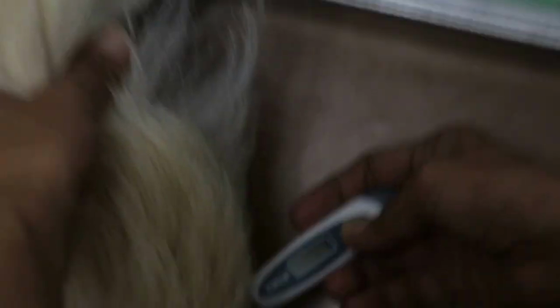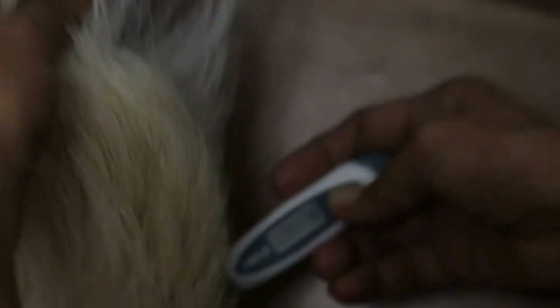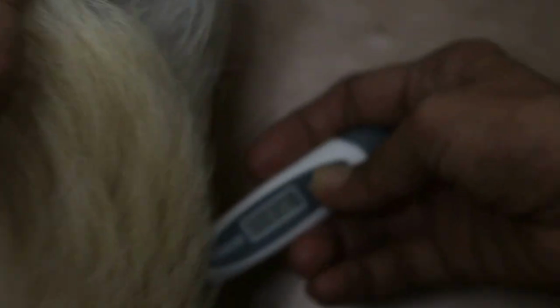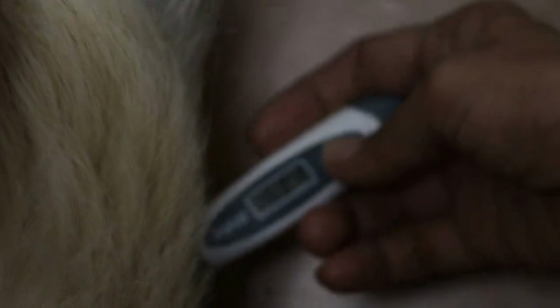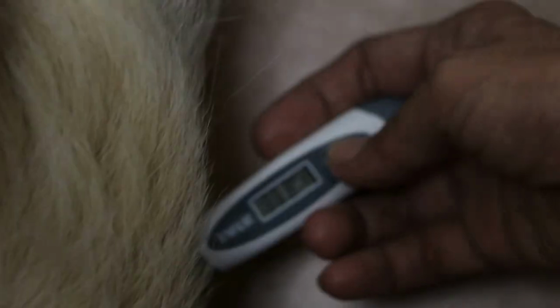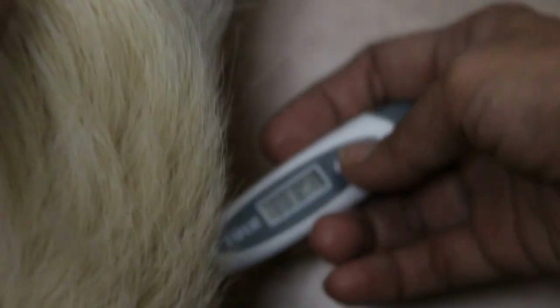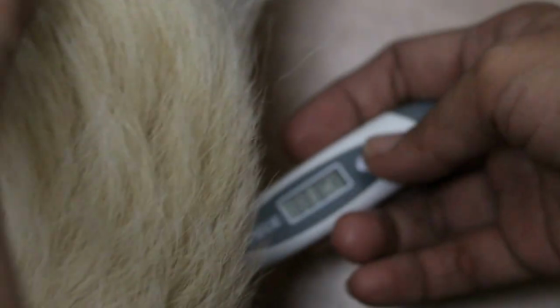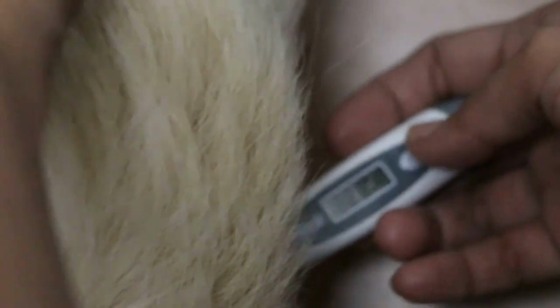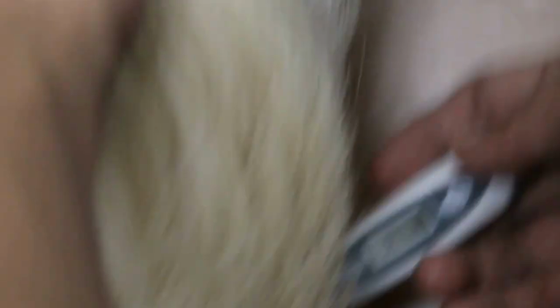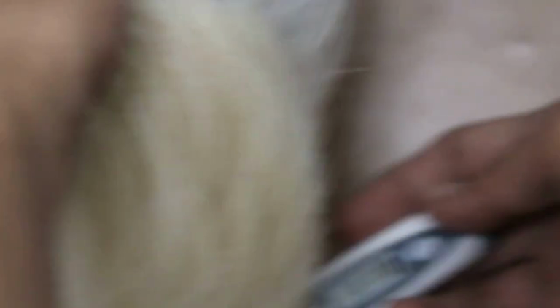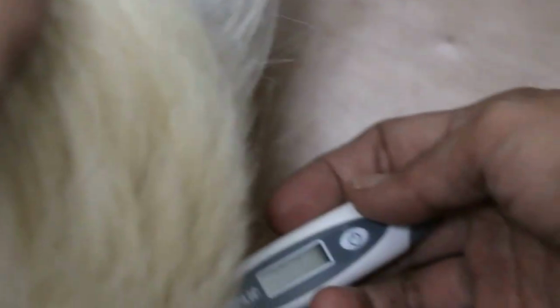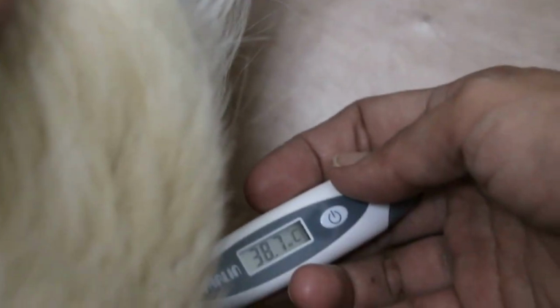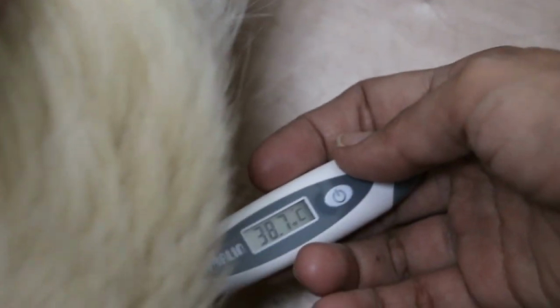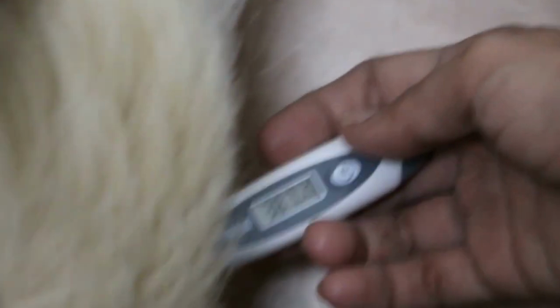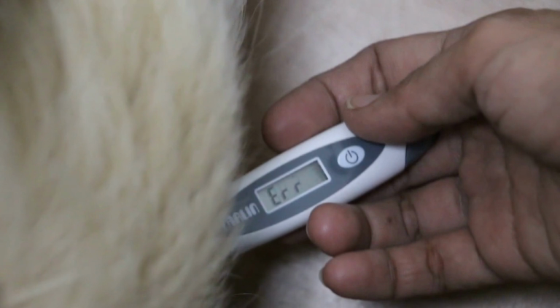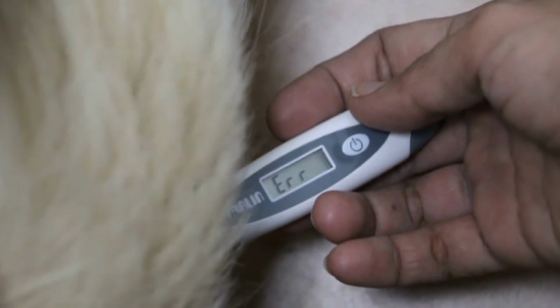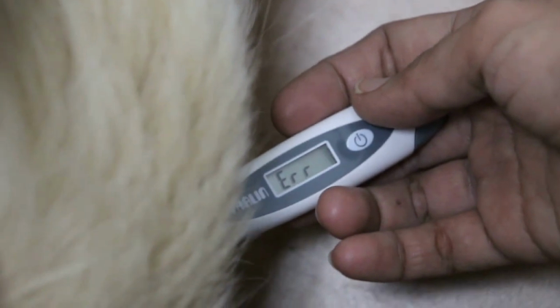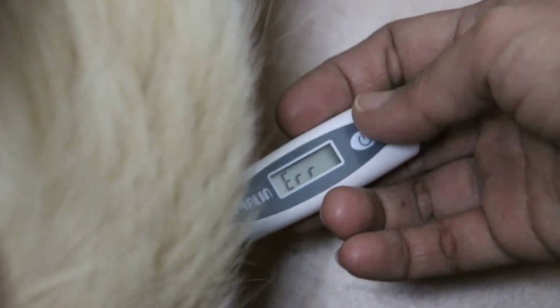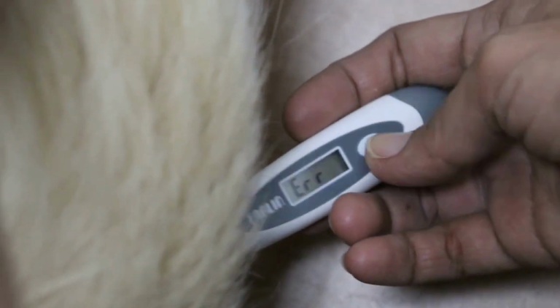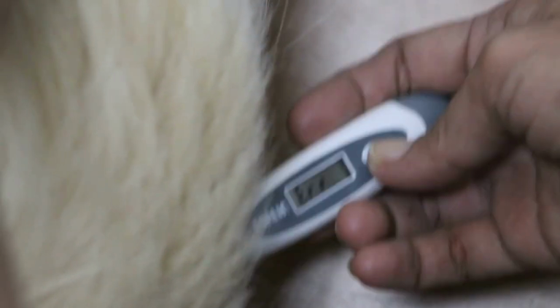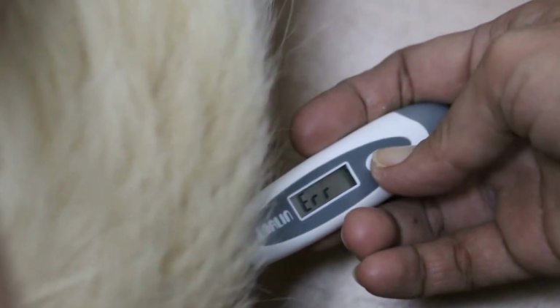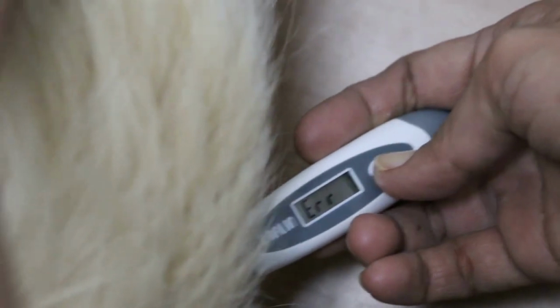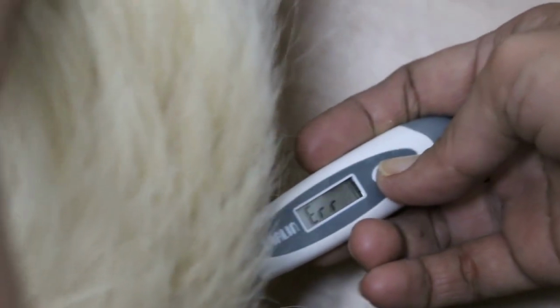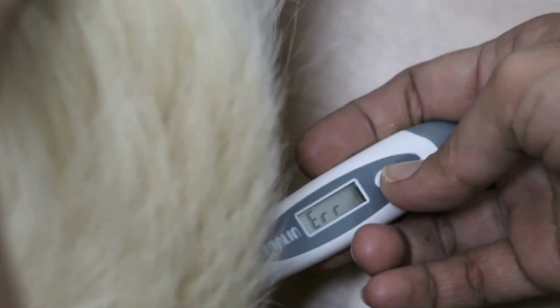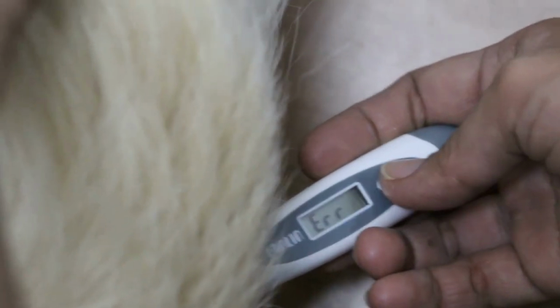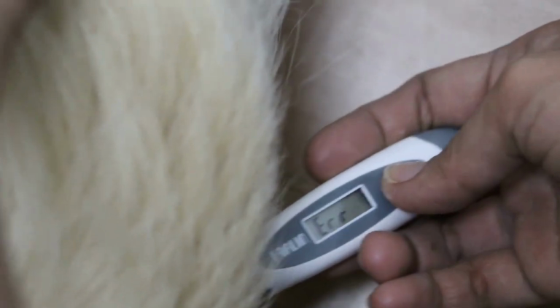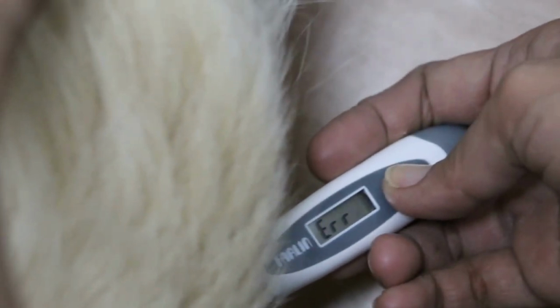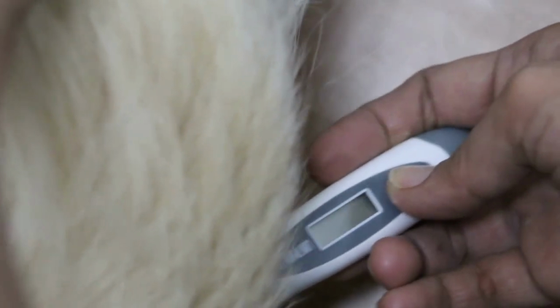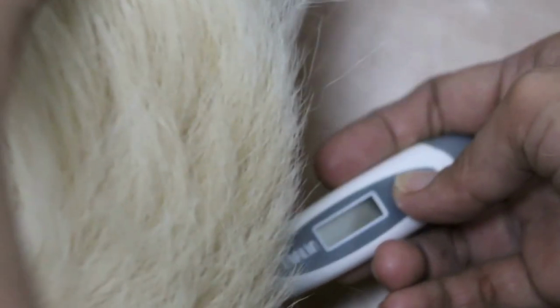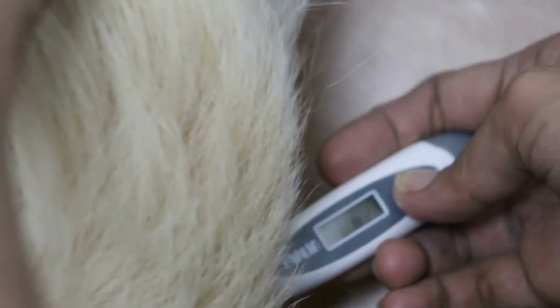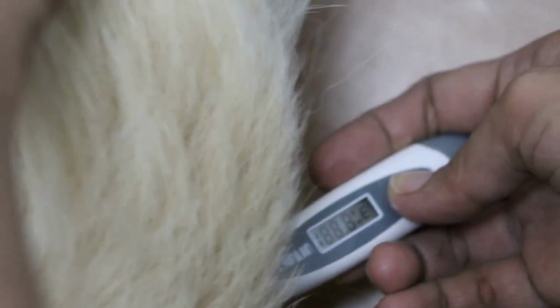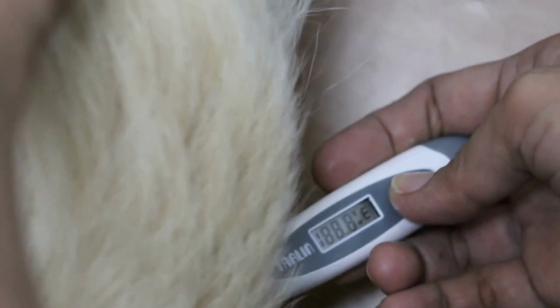Okay, zoom on the thermometer. Then you just edit this out and show that the temperature is normal.